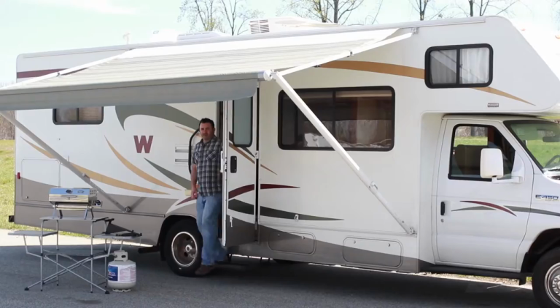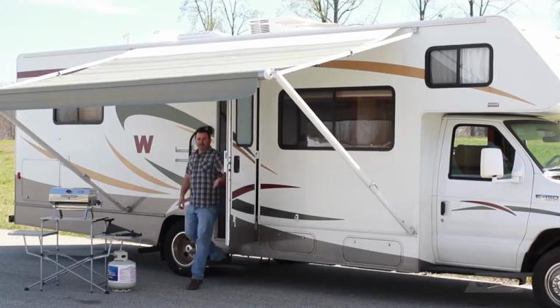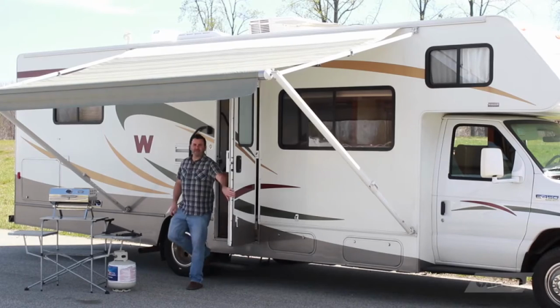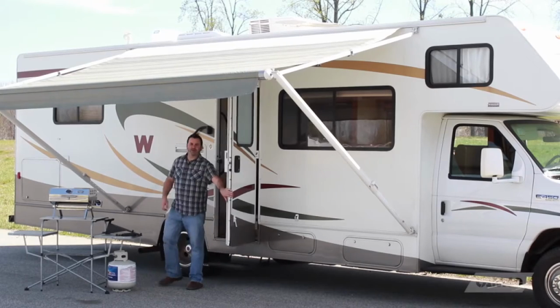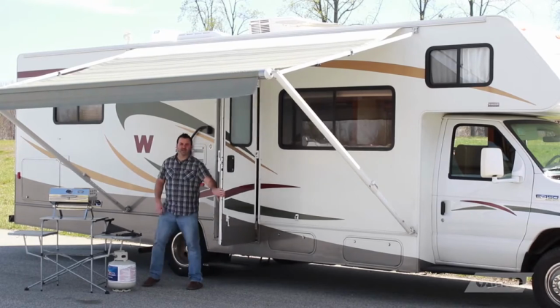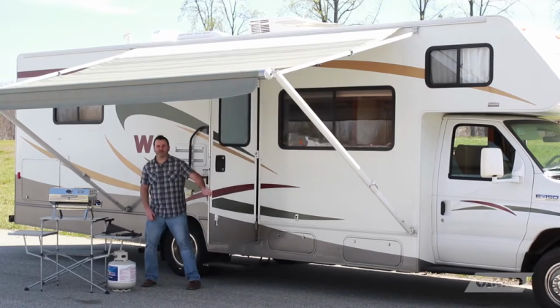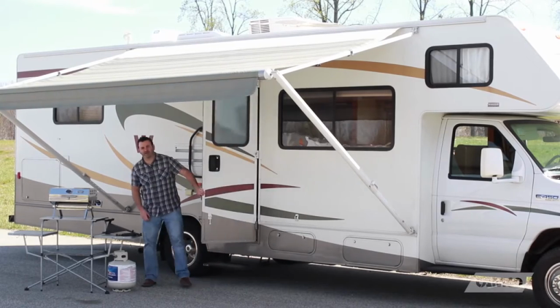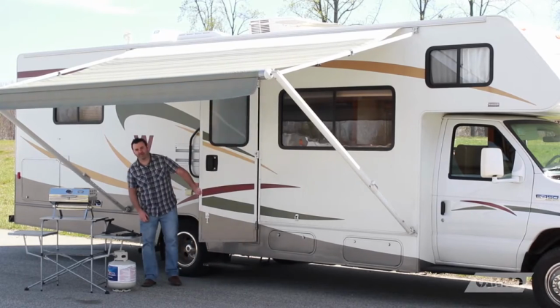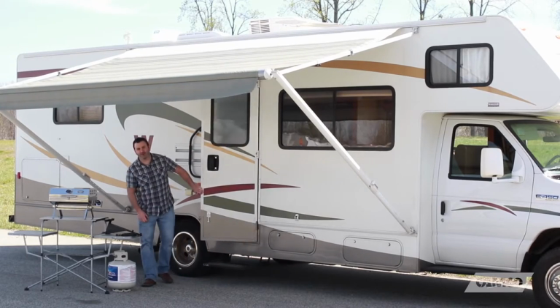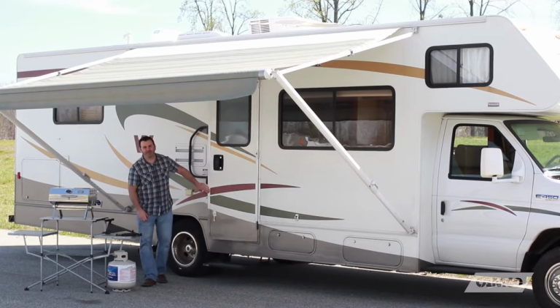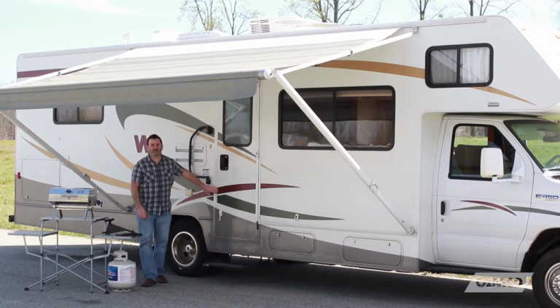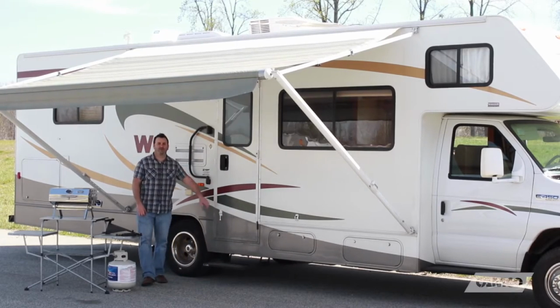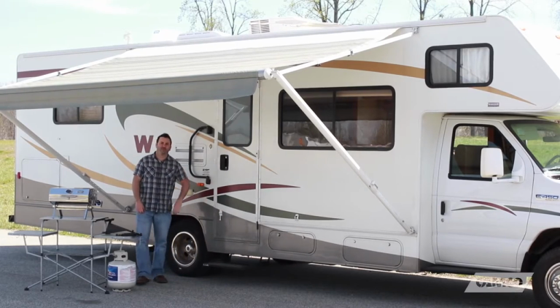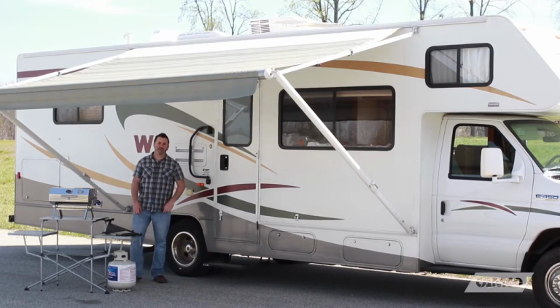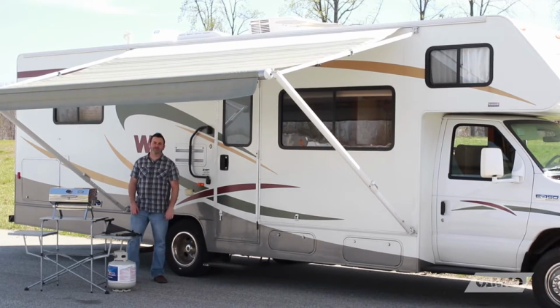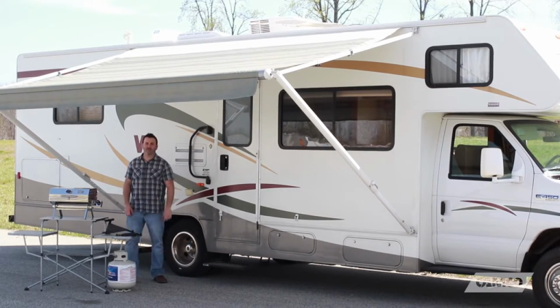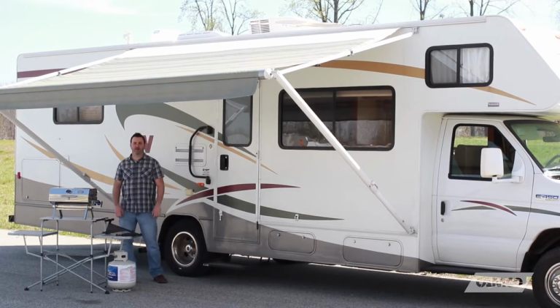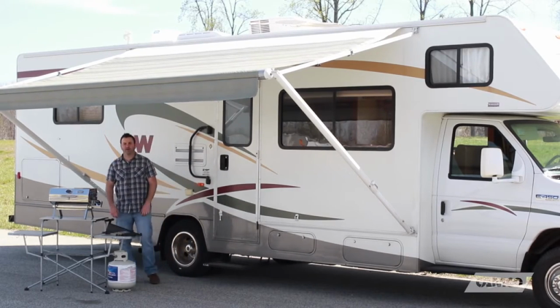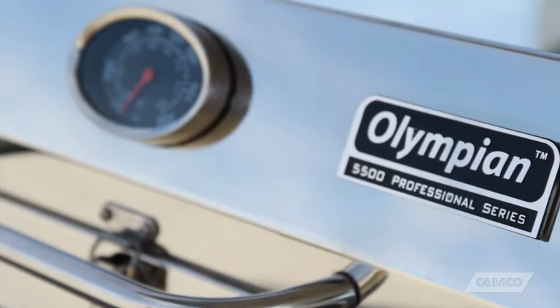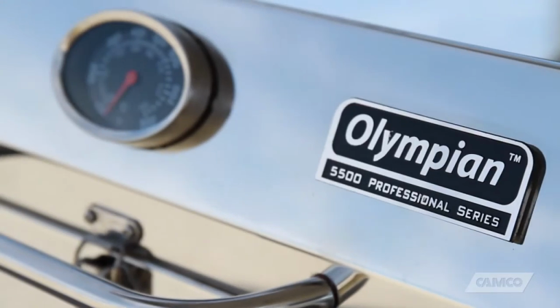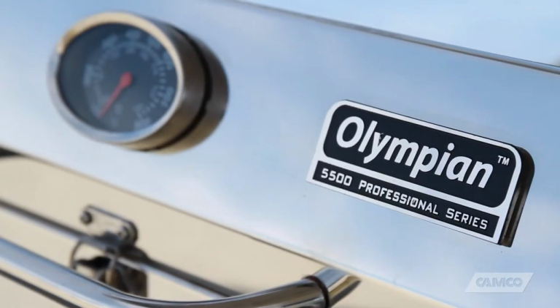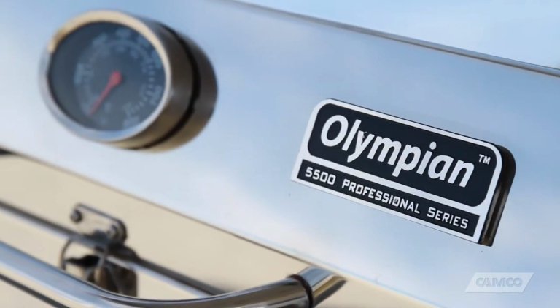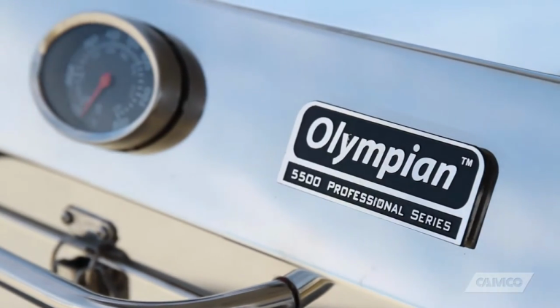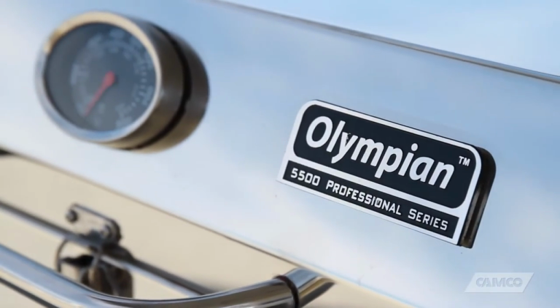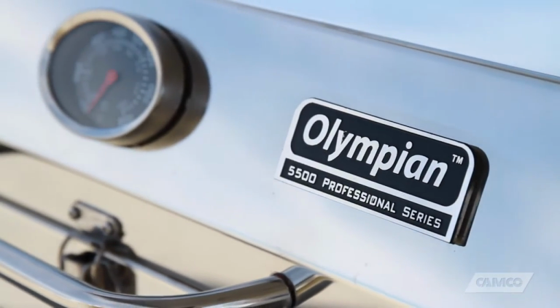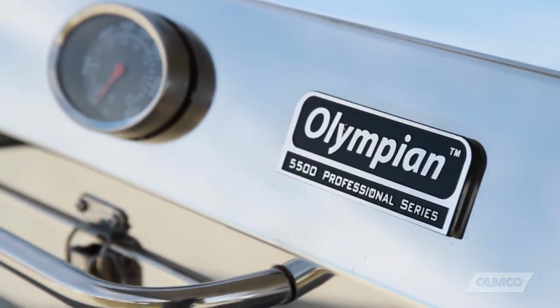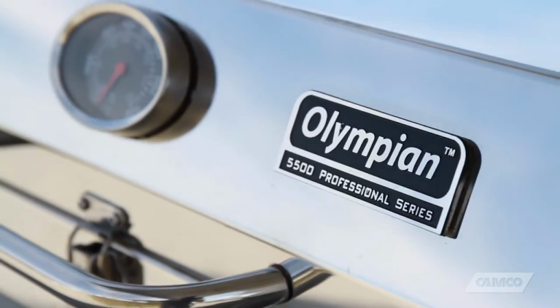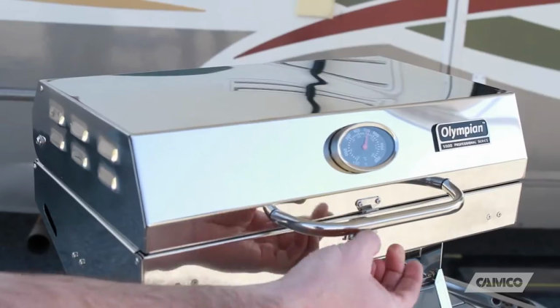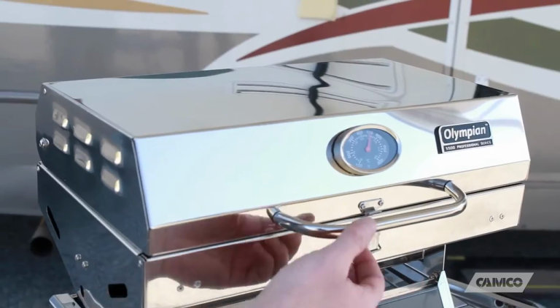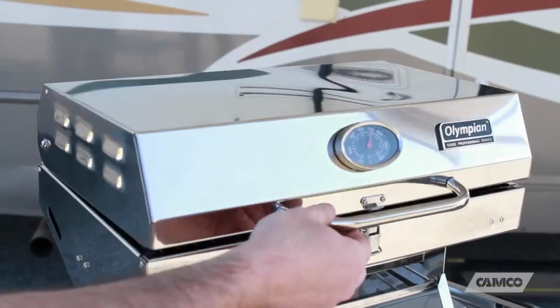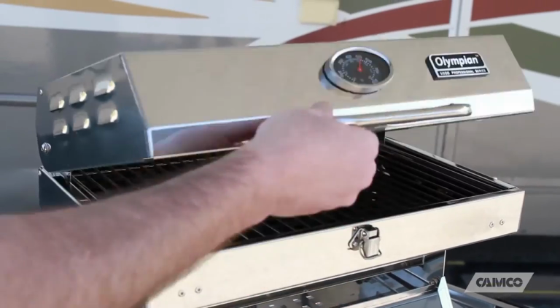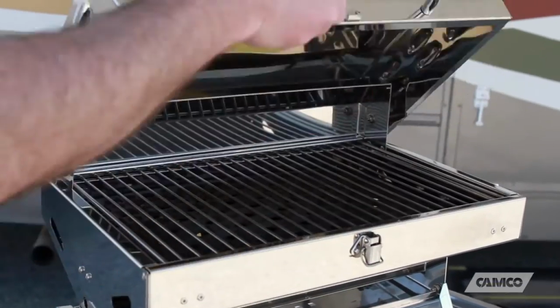Hey everybody, Scott here from Camco Manufacturing. Today I'm going to tell you about our Olympian 5500 stainless steel portable grill.